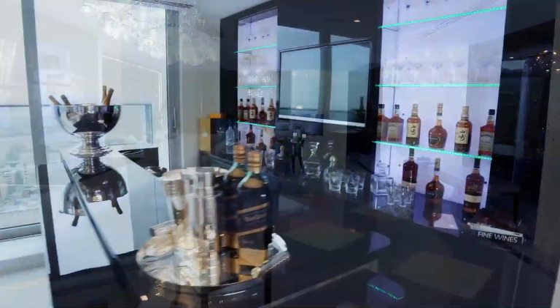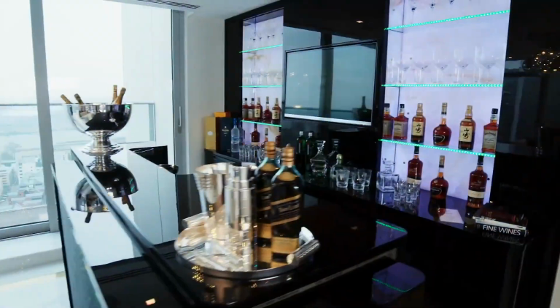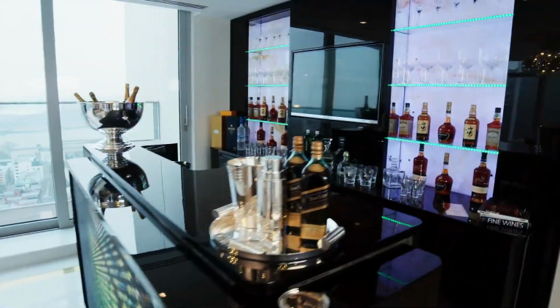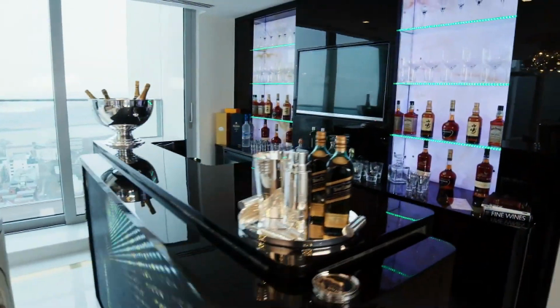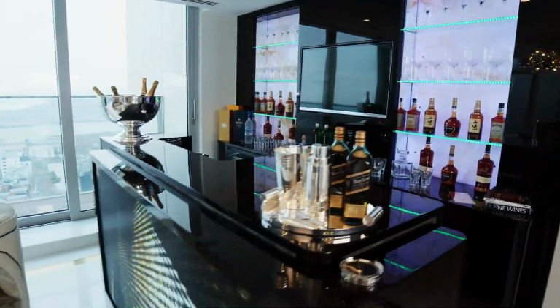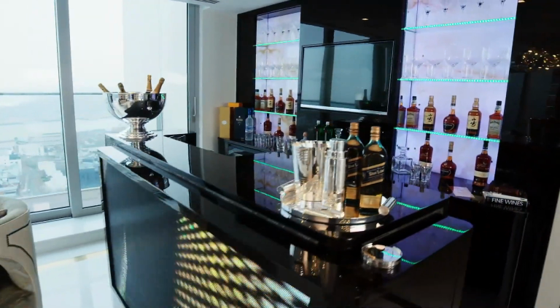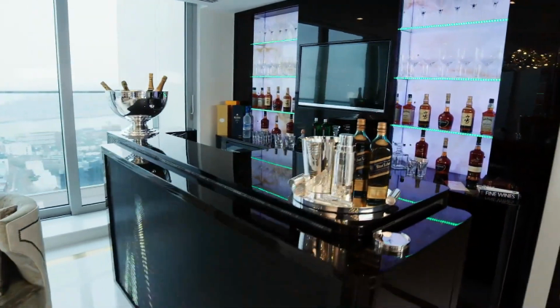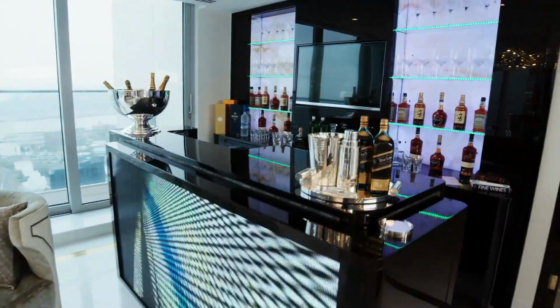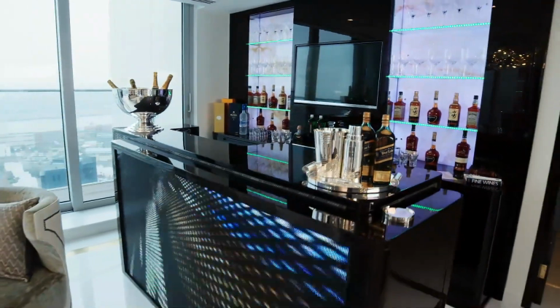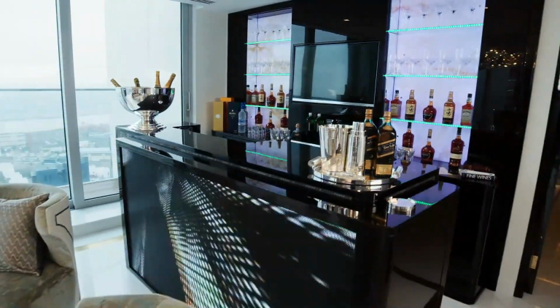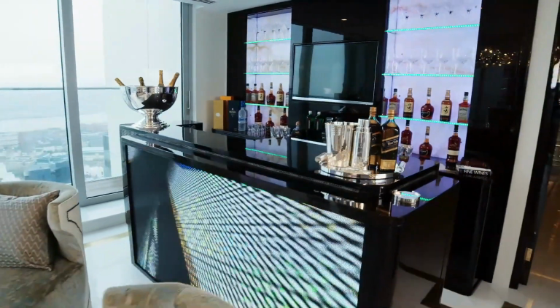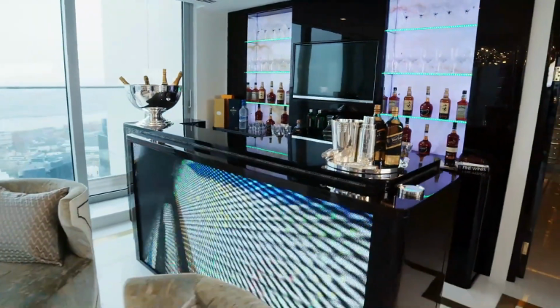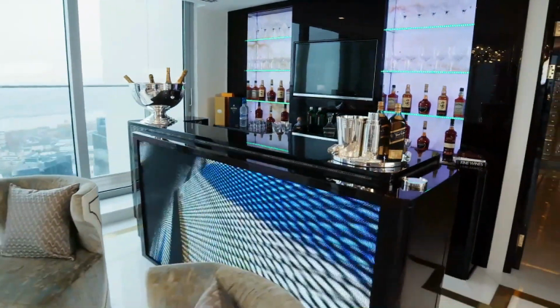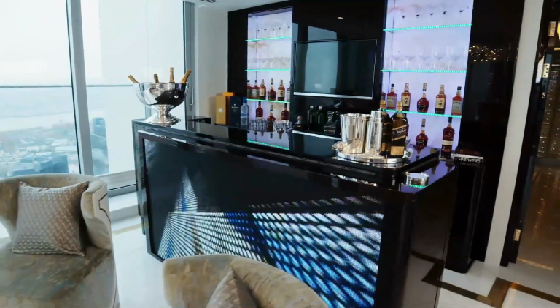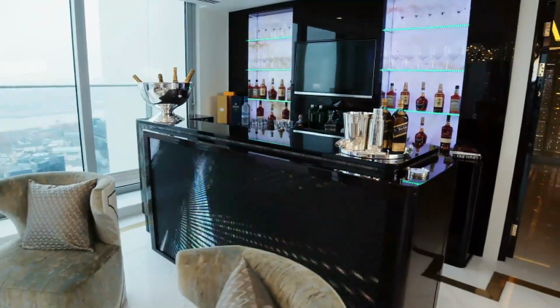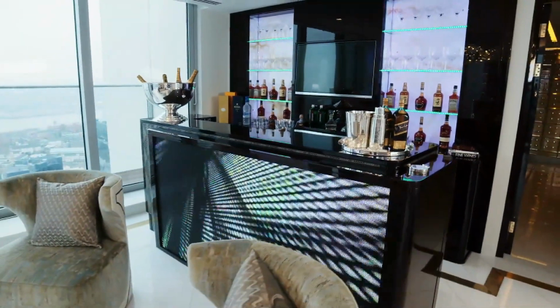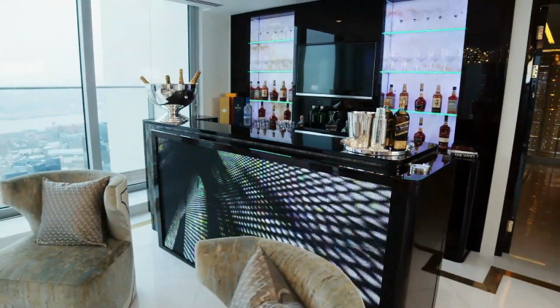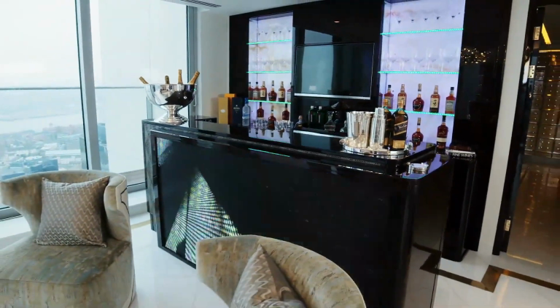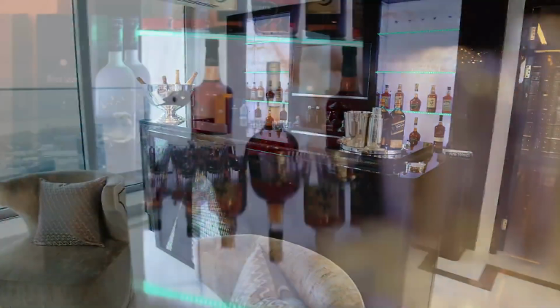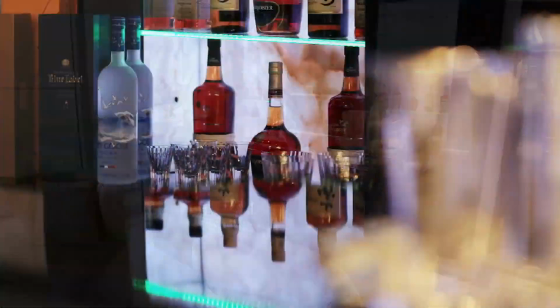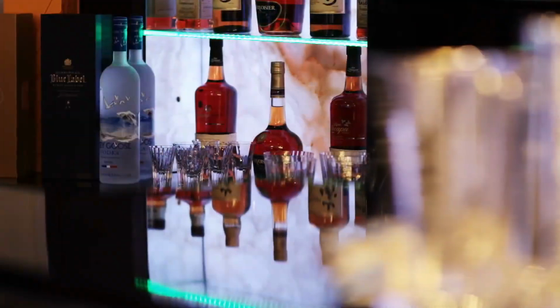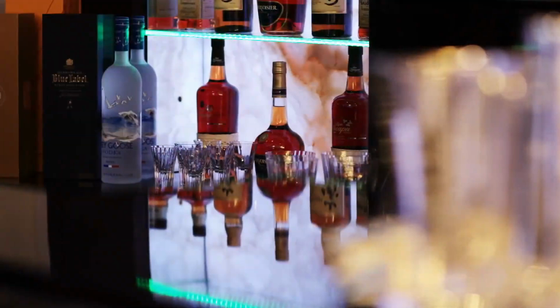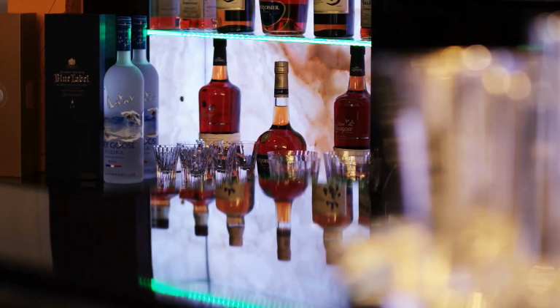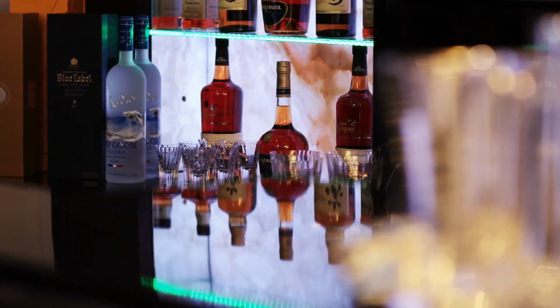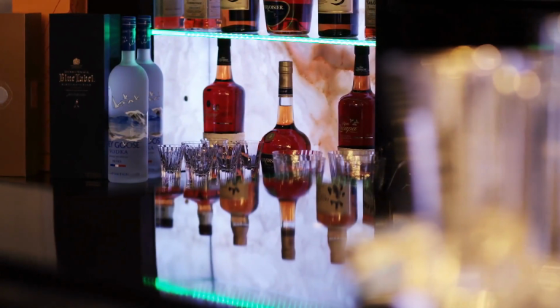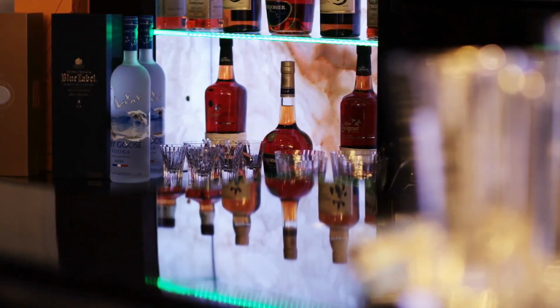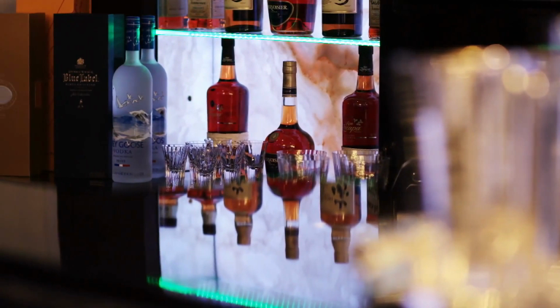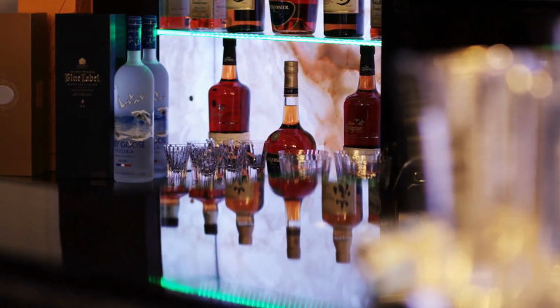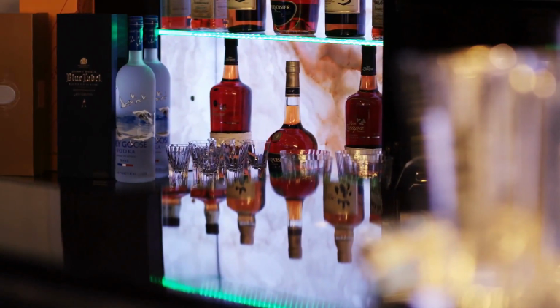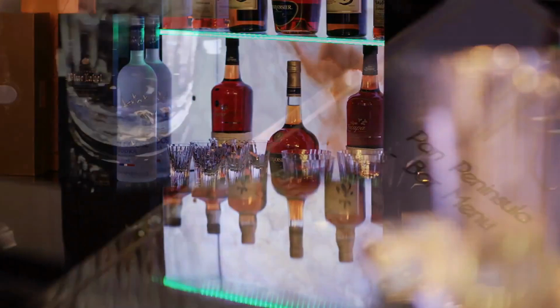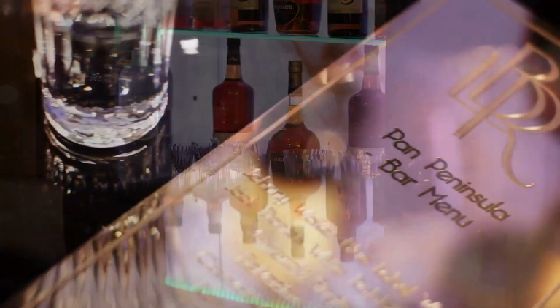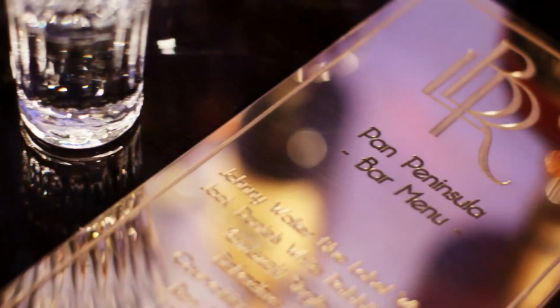With its special programmable display panel, the bar lounge brings a bit of a nightclub vibe into the design of this apartment.